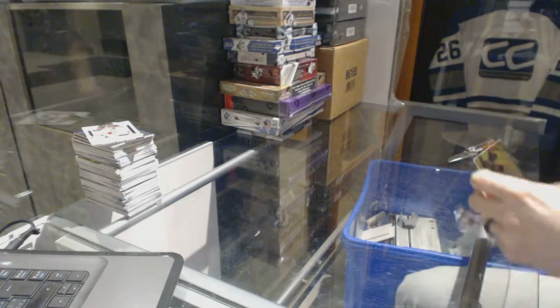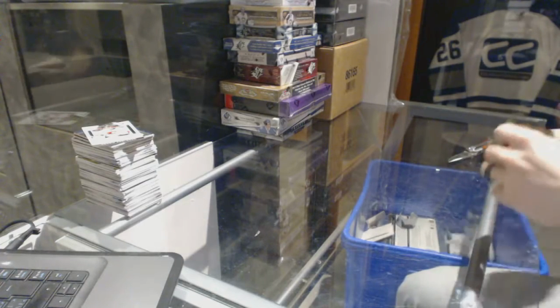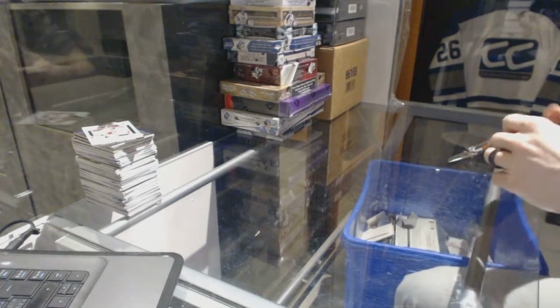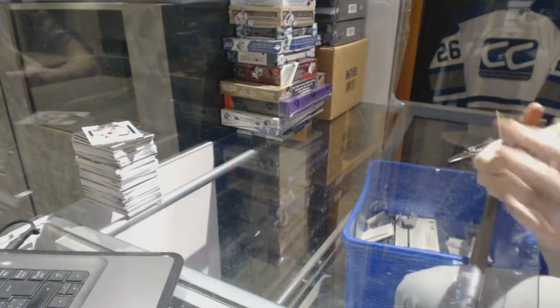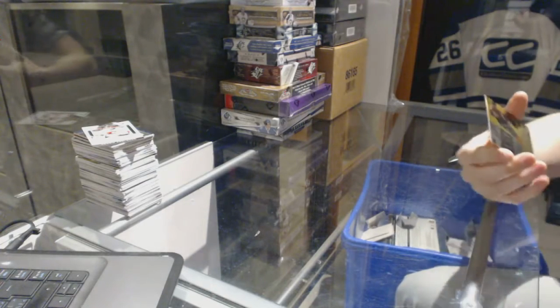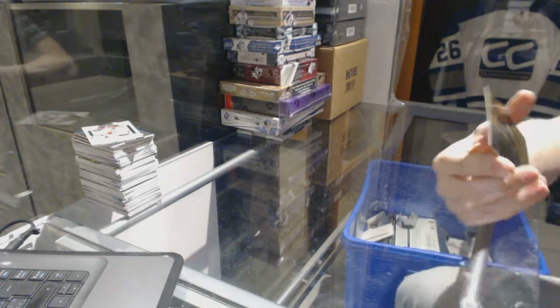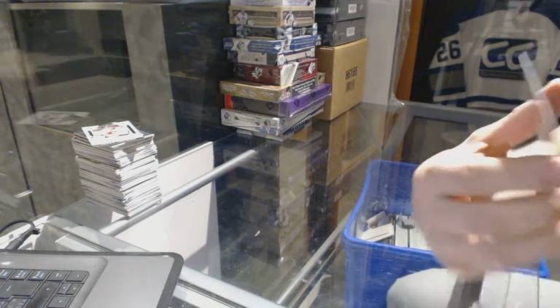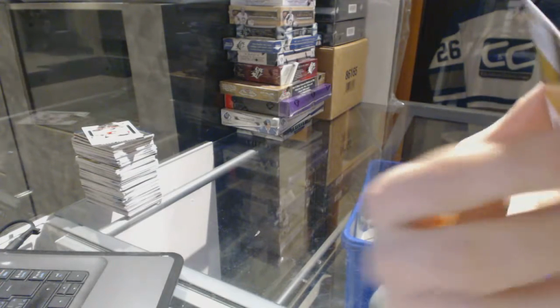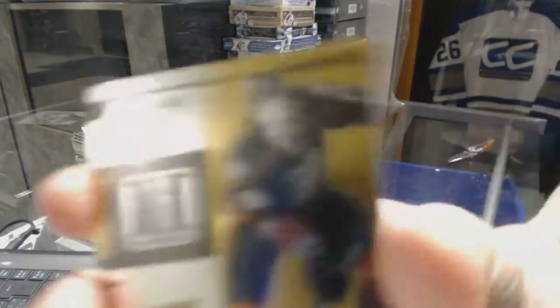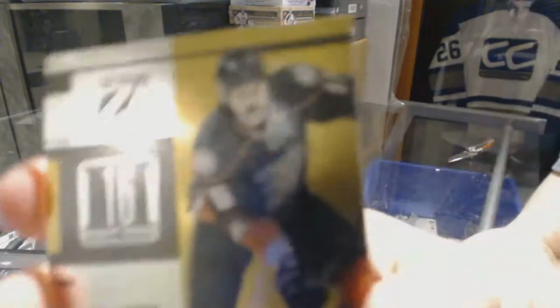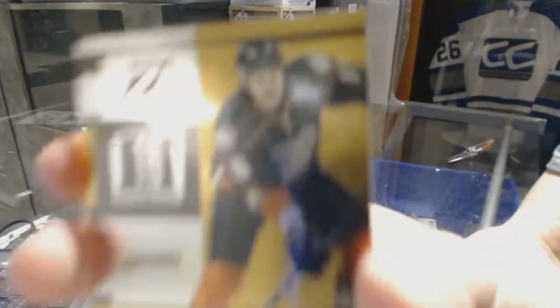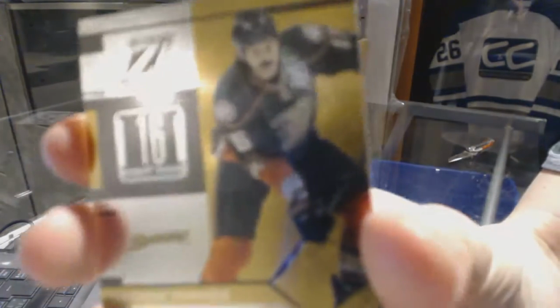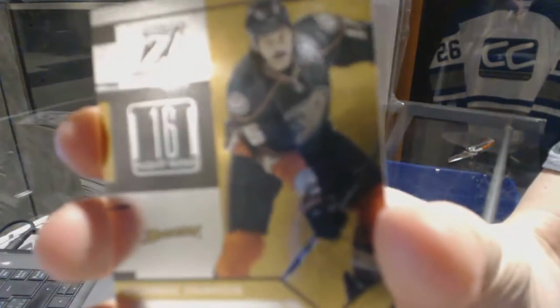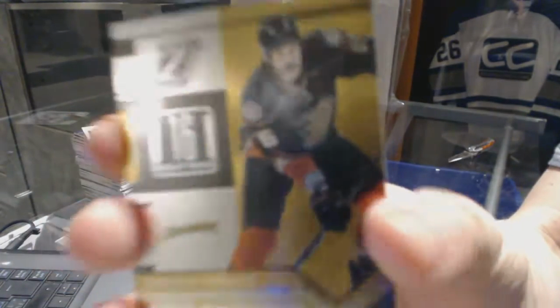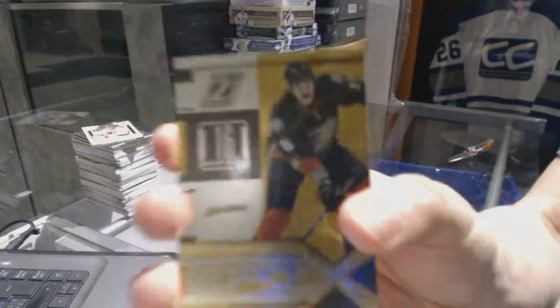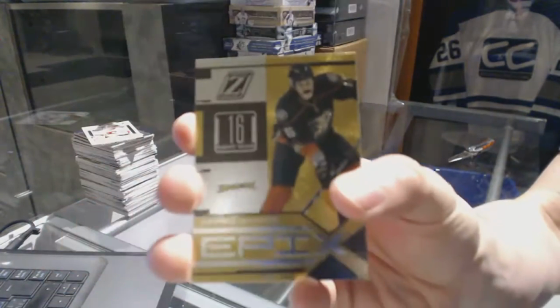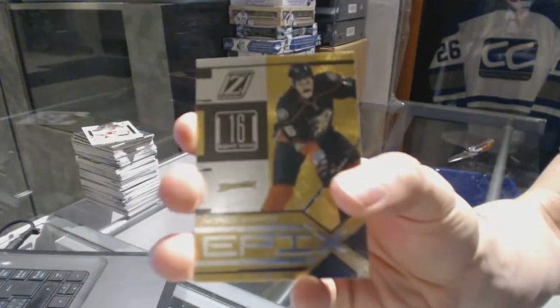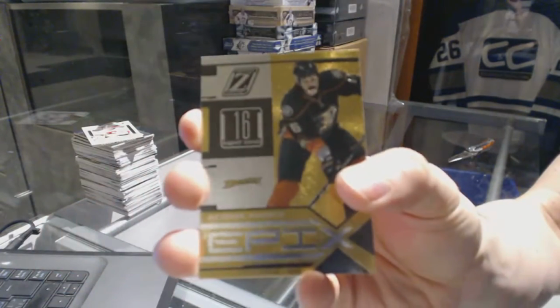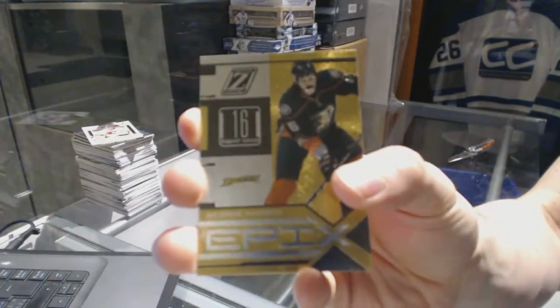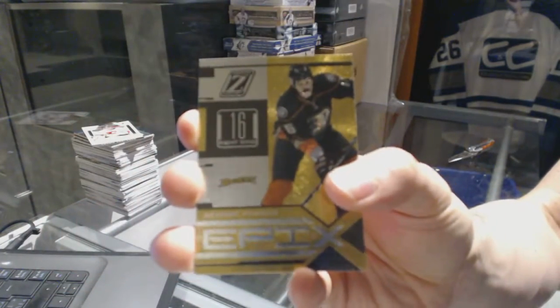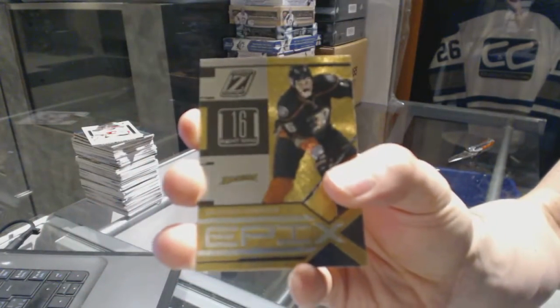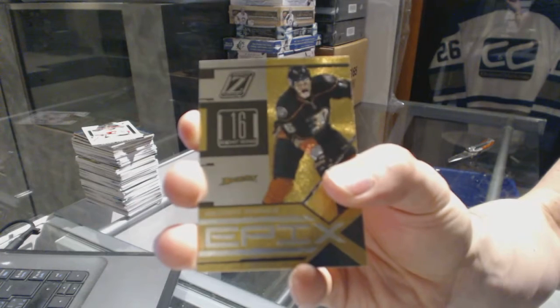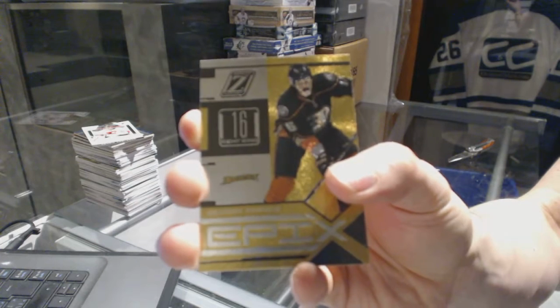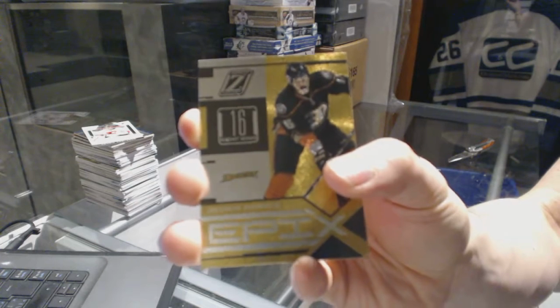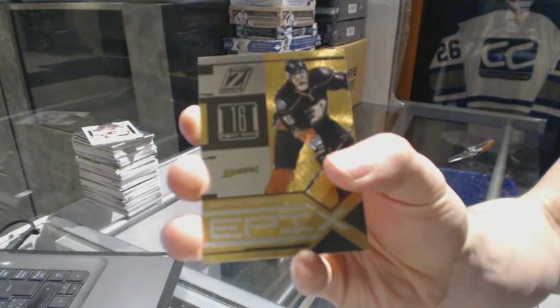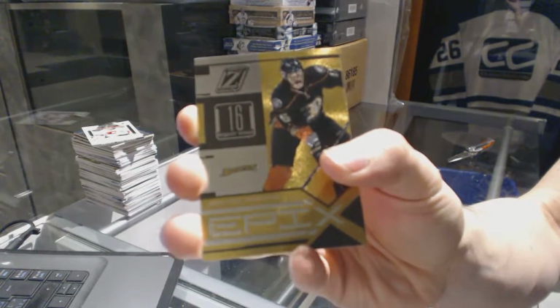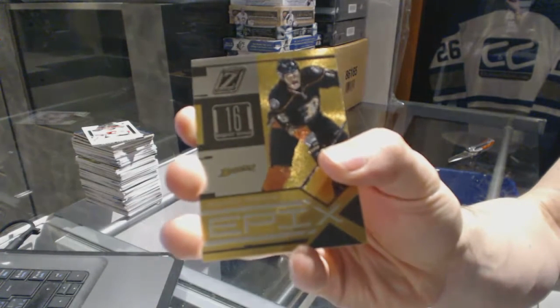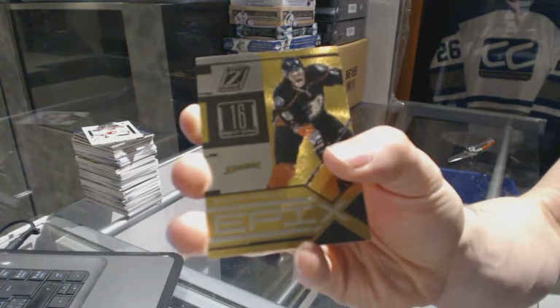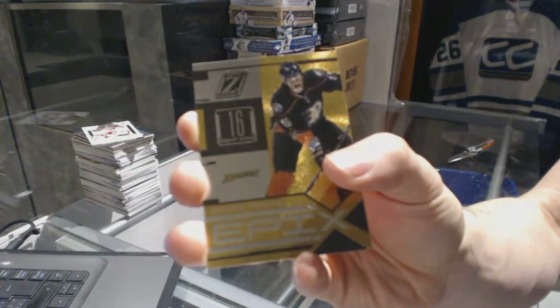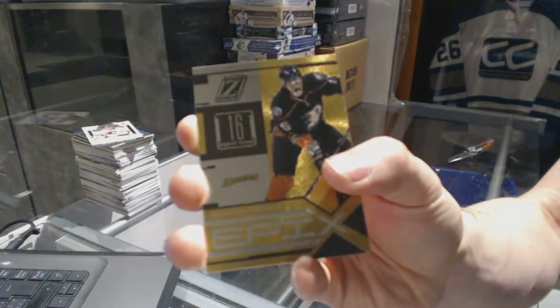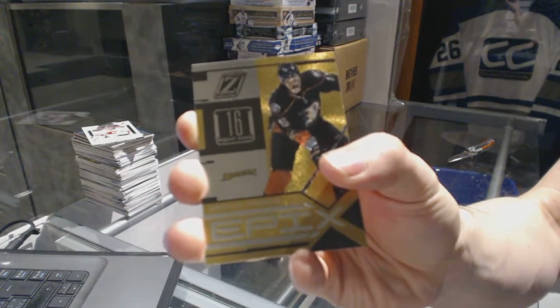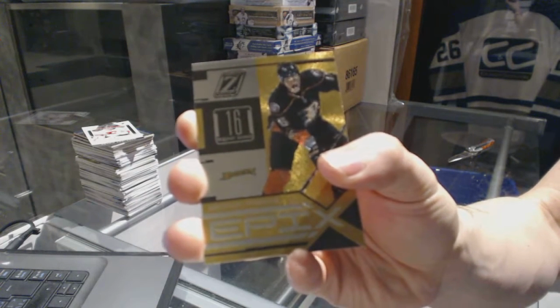We've got an Epics insert for the Anaheim Ducks' George Parros.